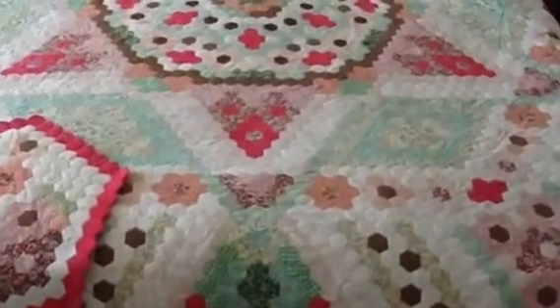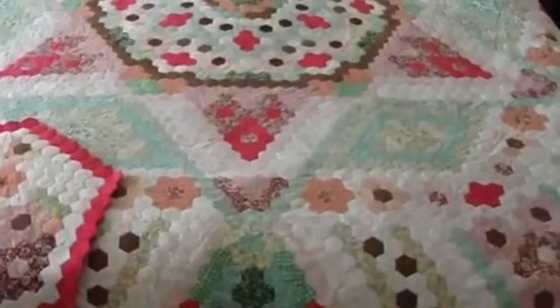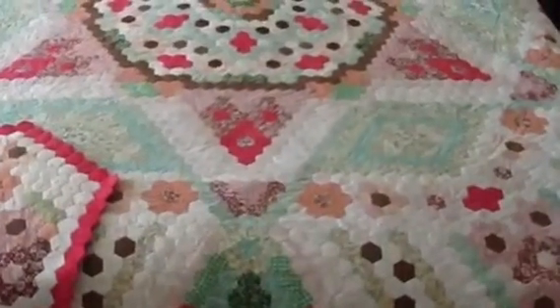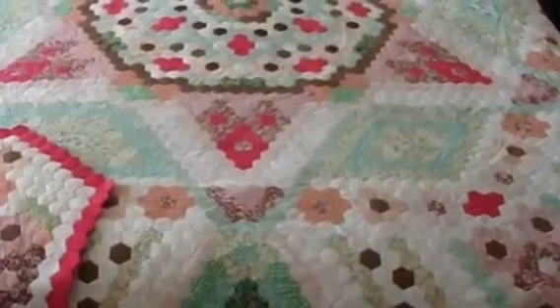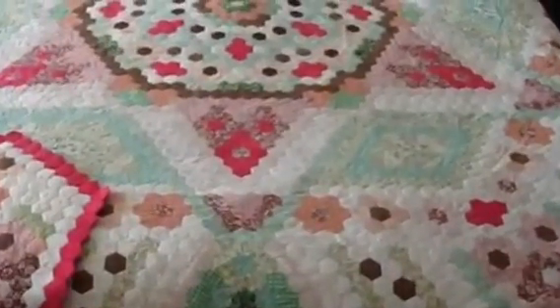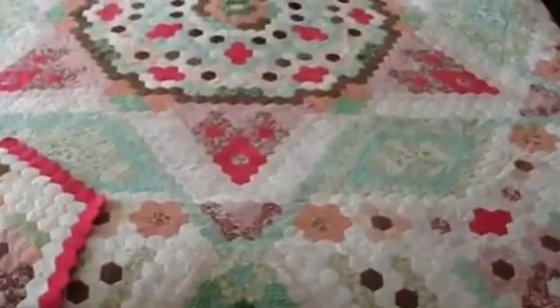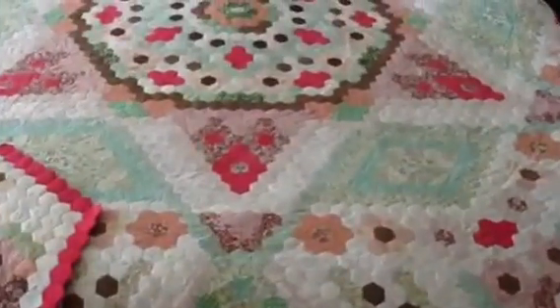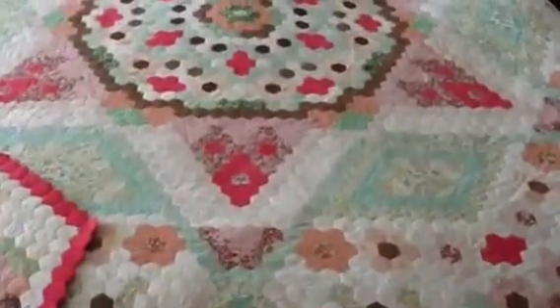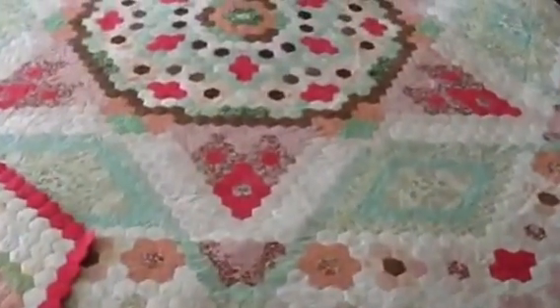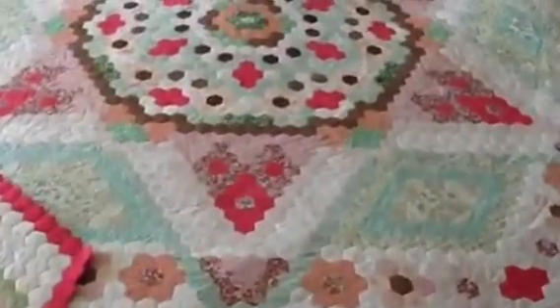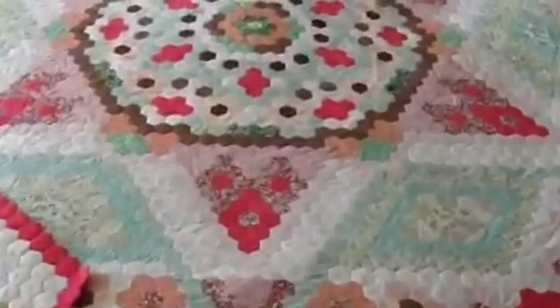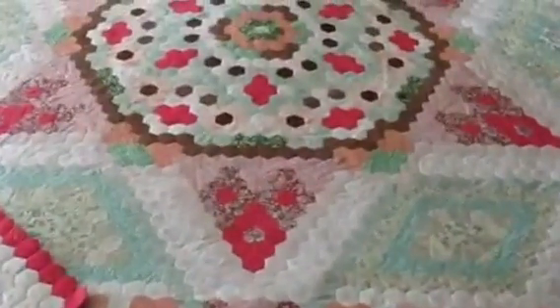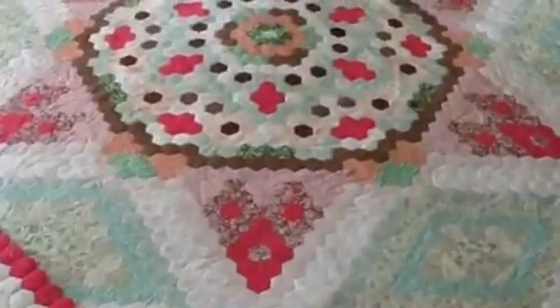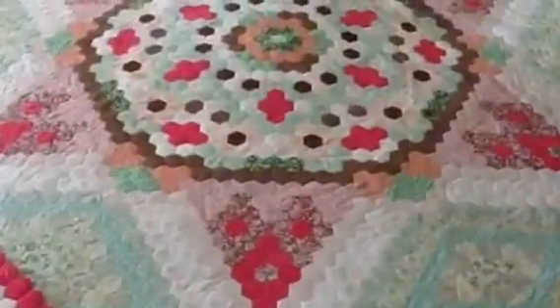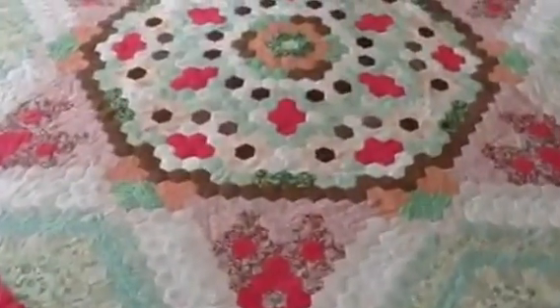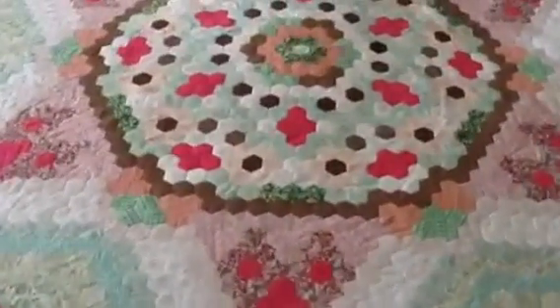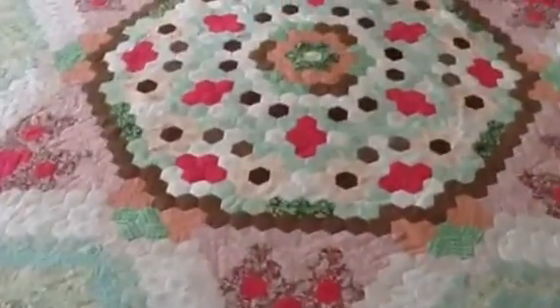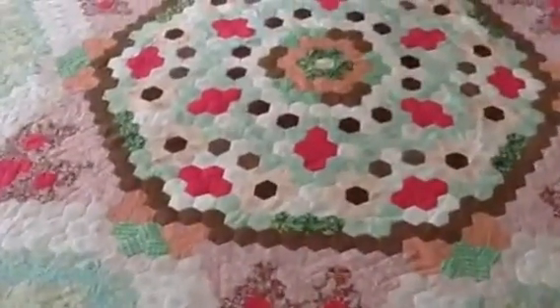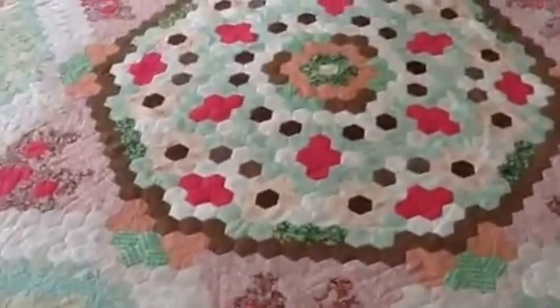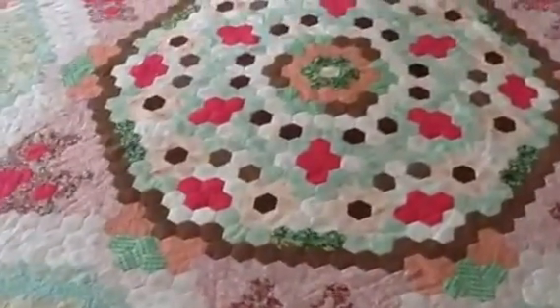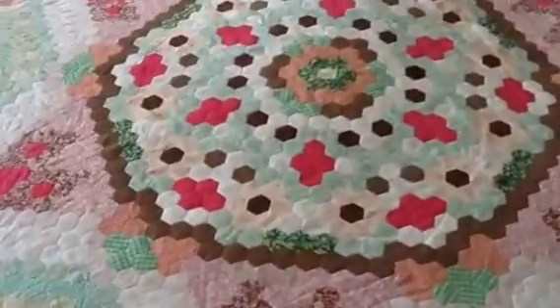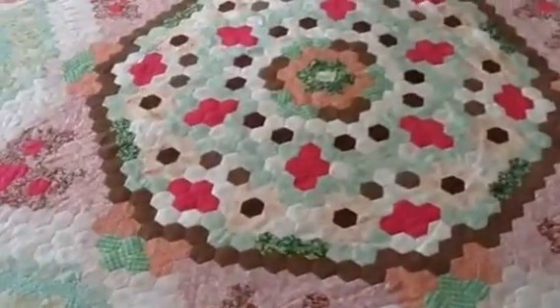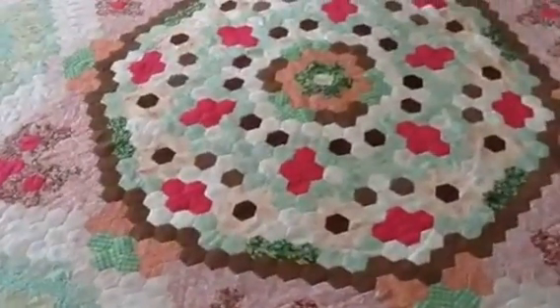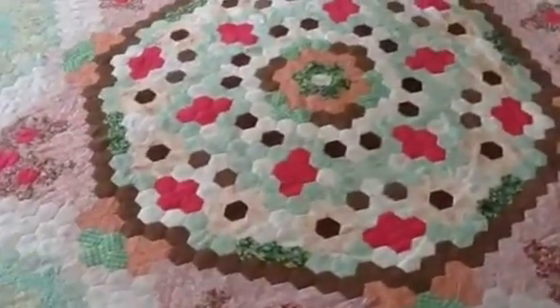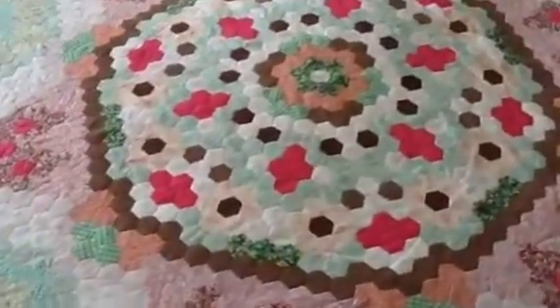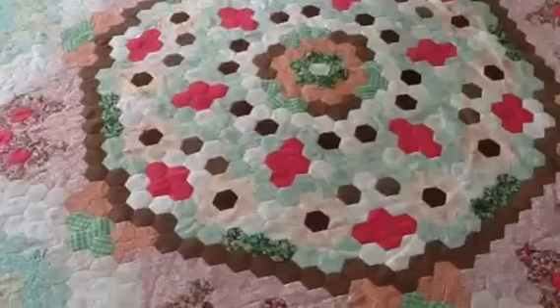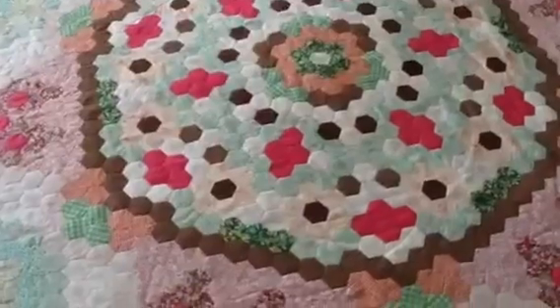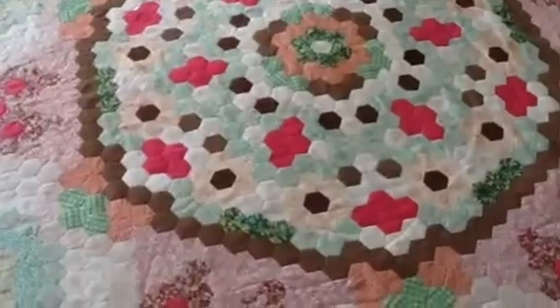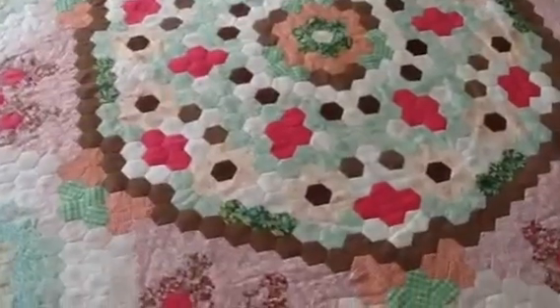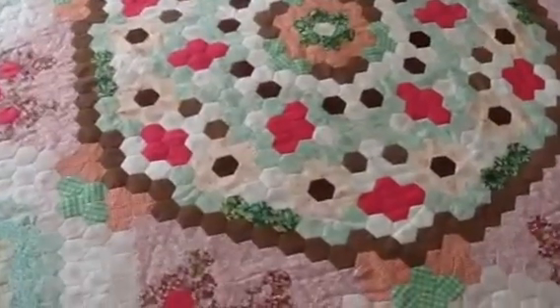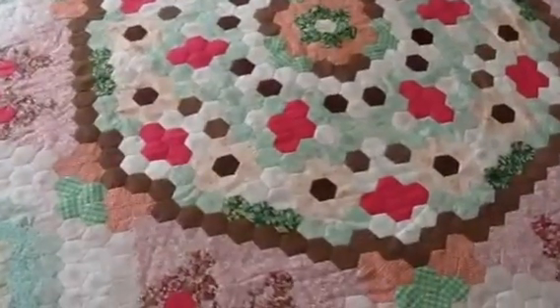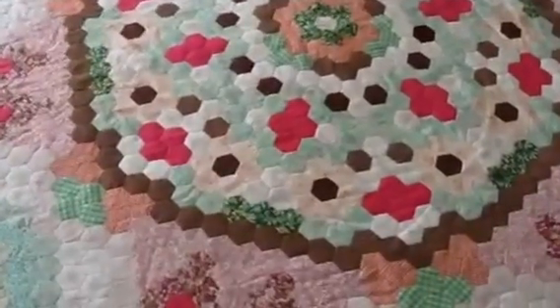Hi, my name is Jackie Wills and I just want to show you this patchwork quilt that I made over 35 years ago.